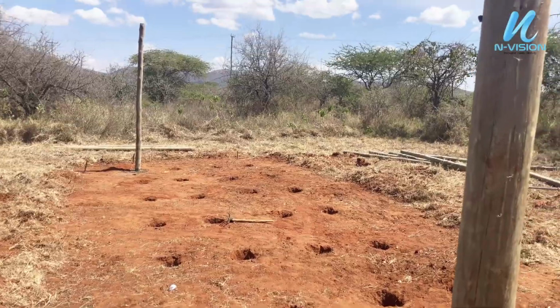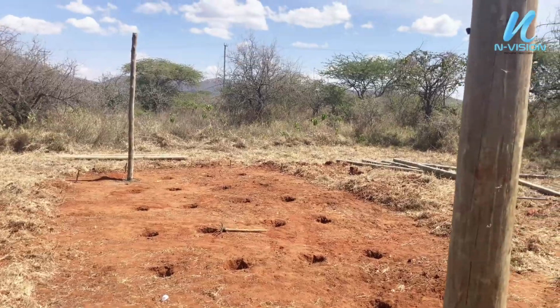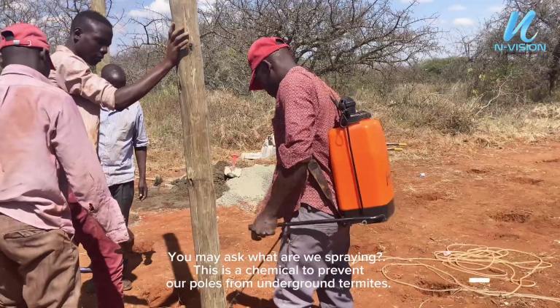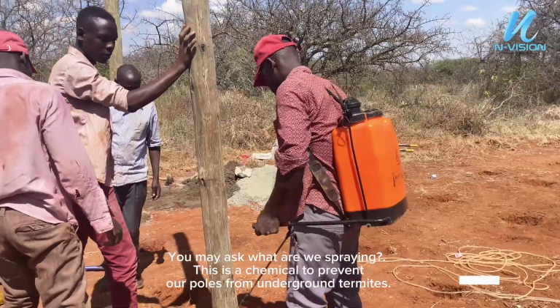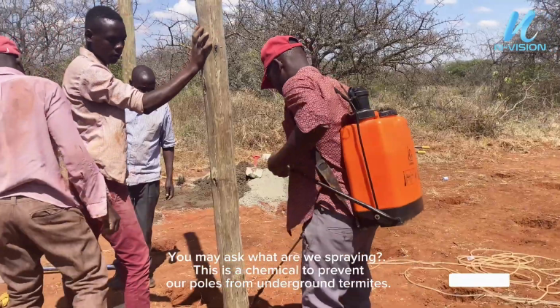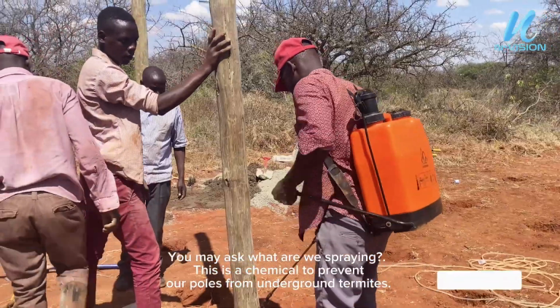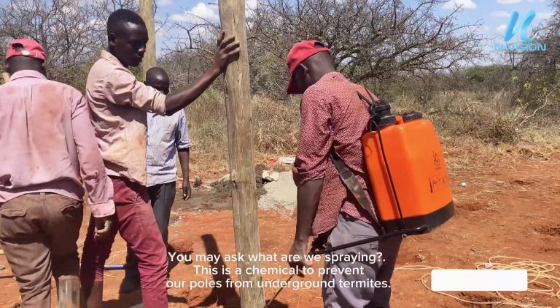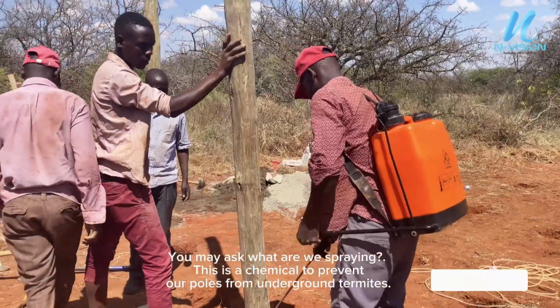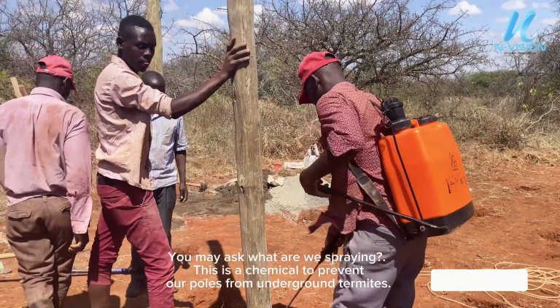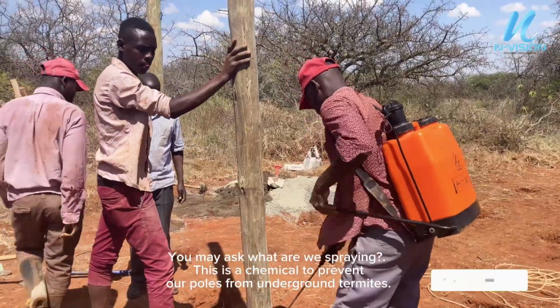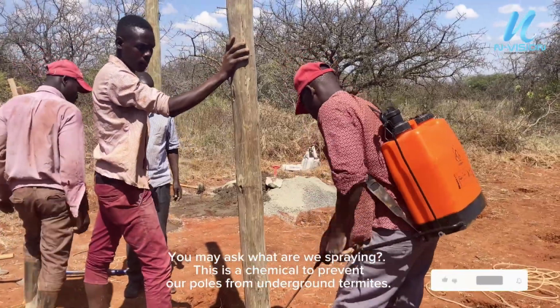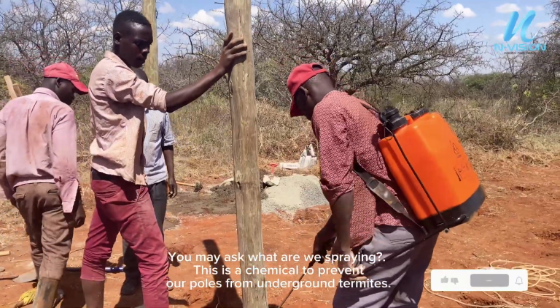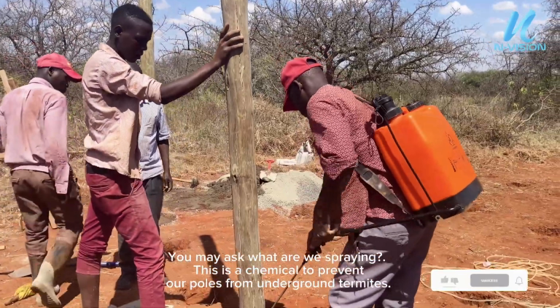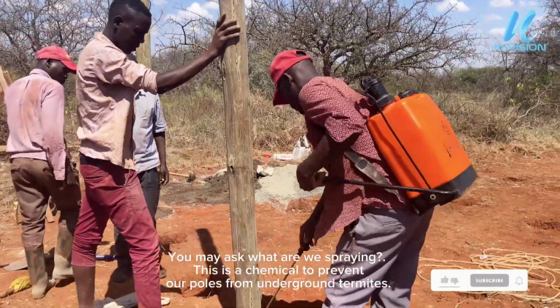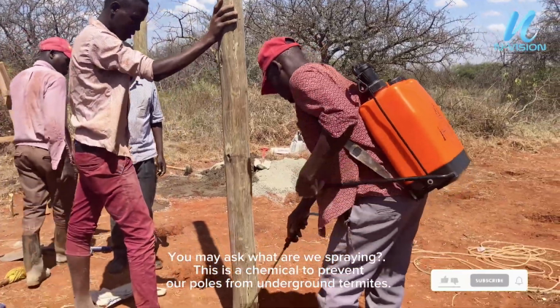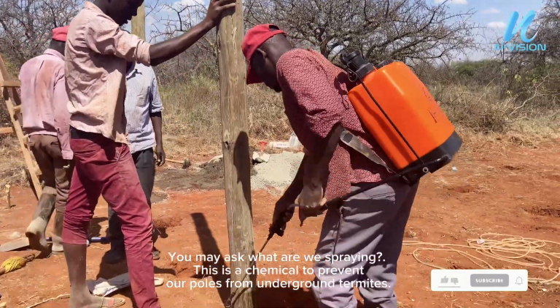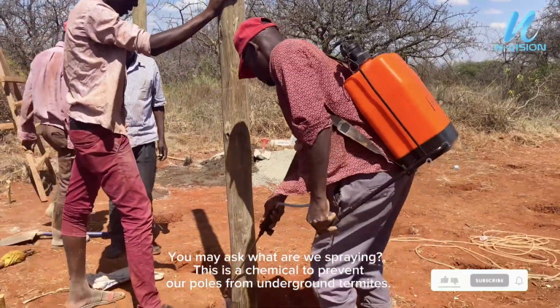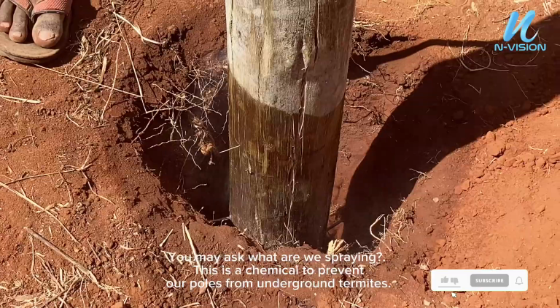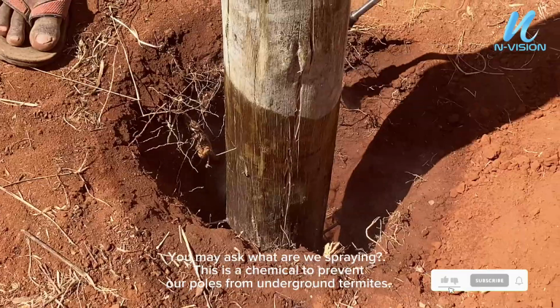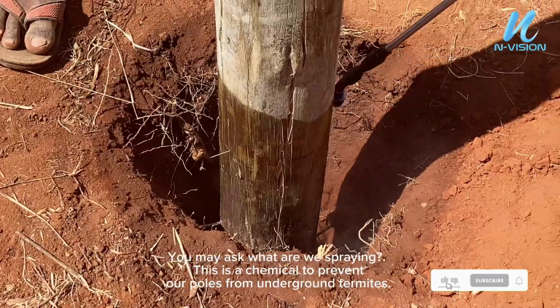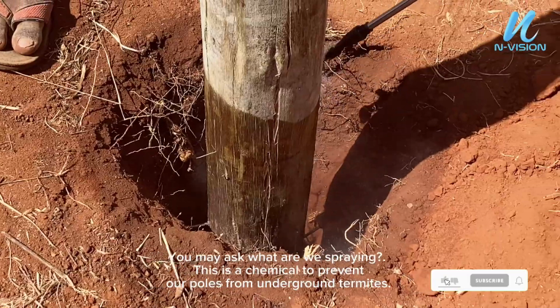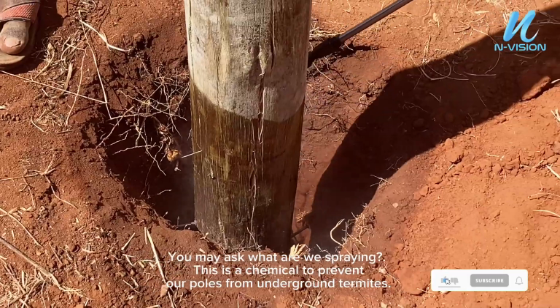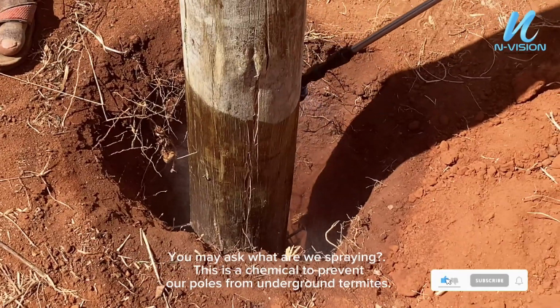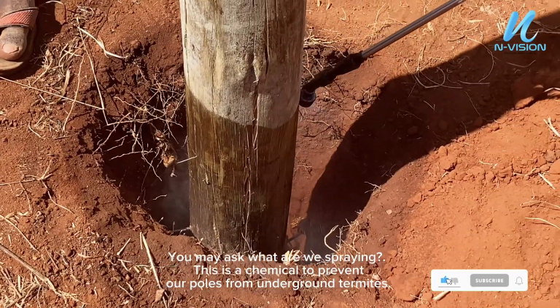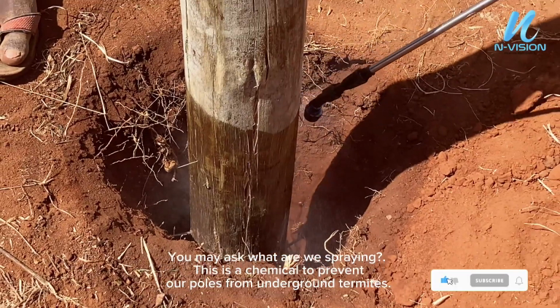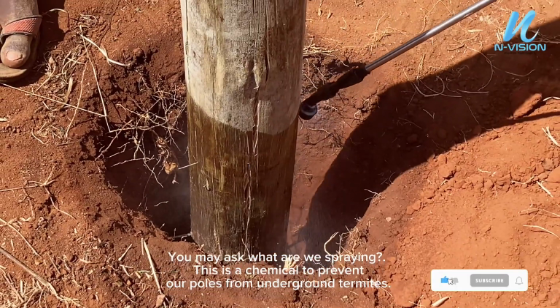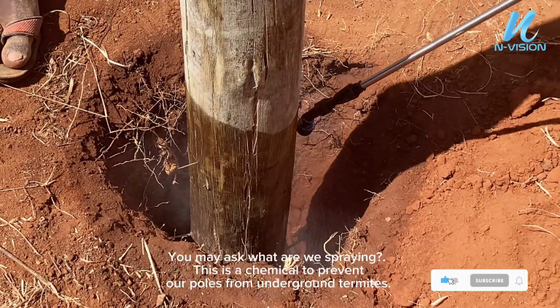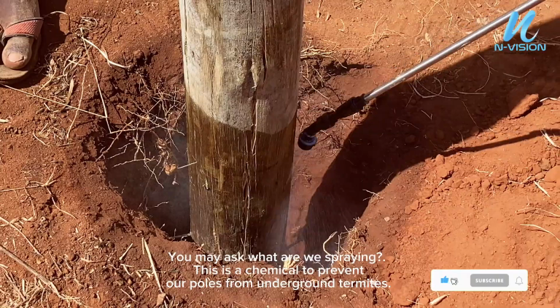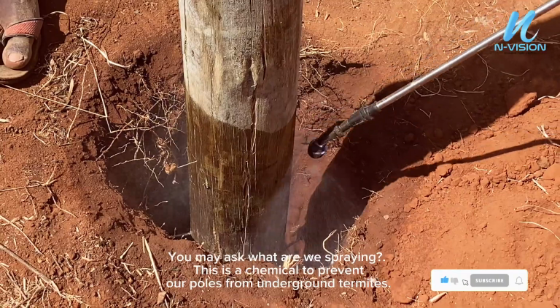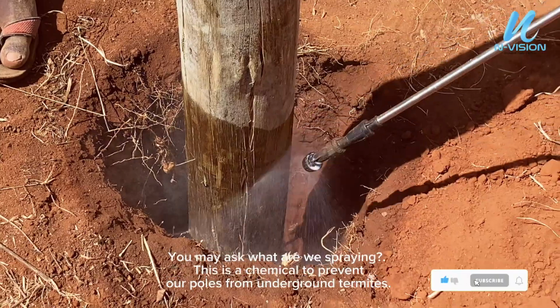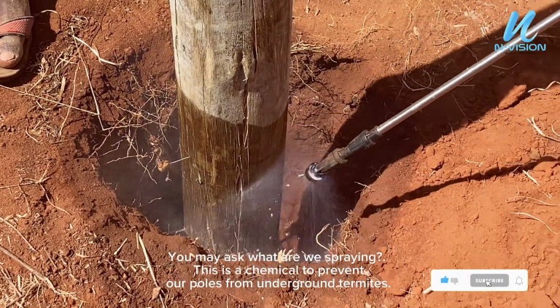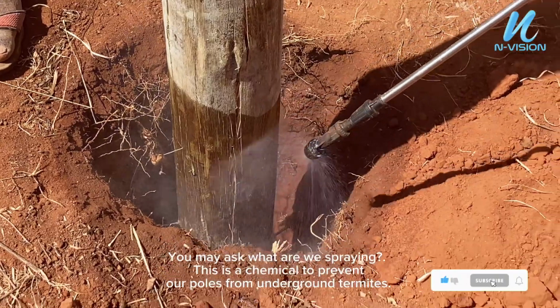You may ask what are we spraying. This is a chemical to prevent our poles from underground termites.